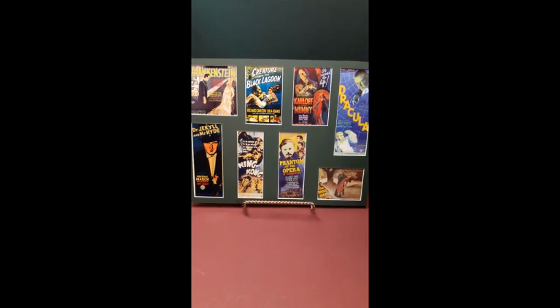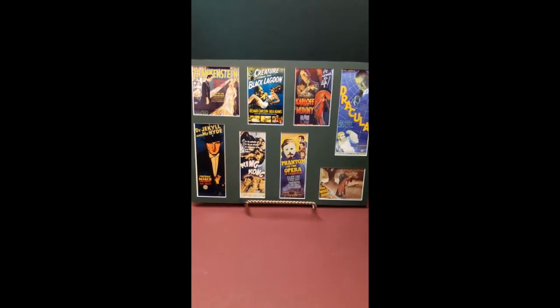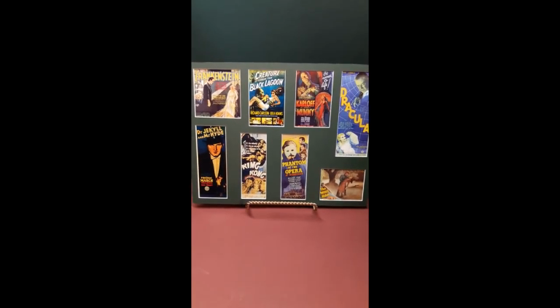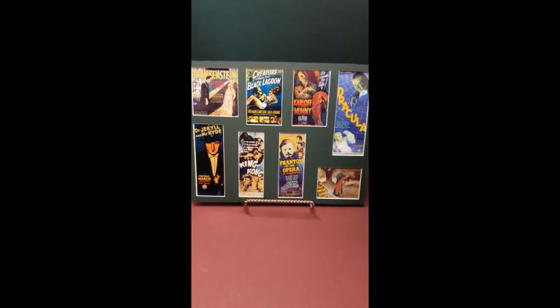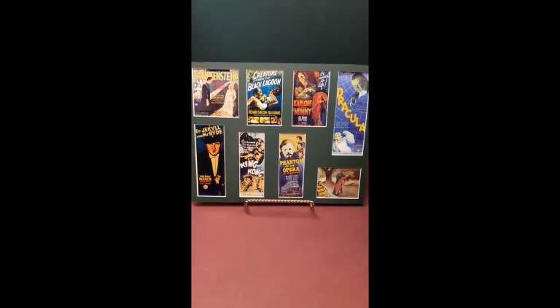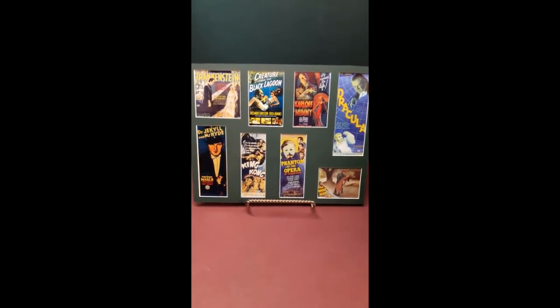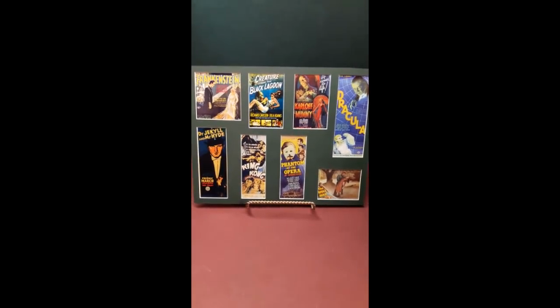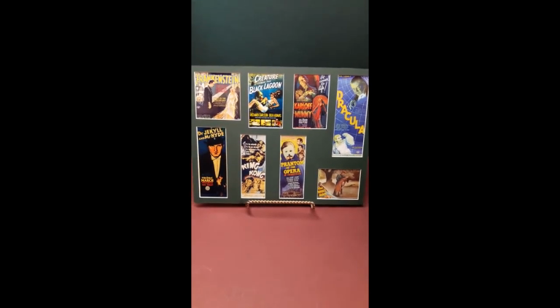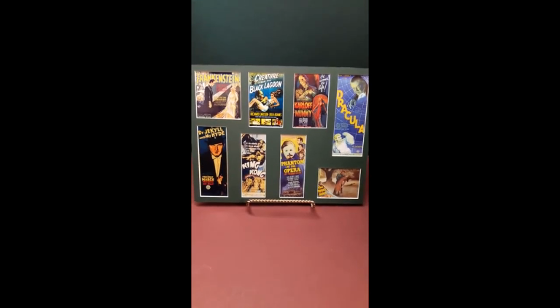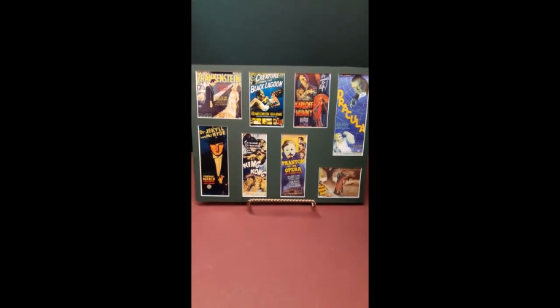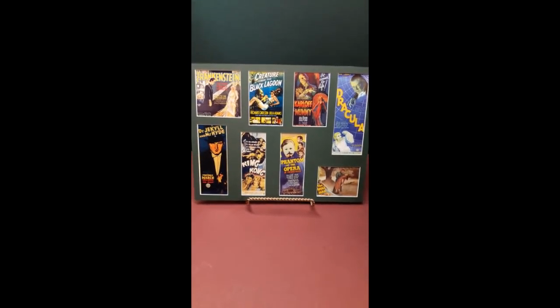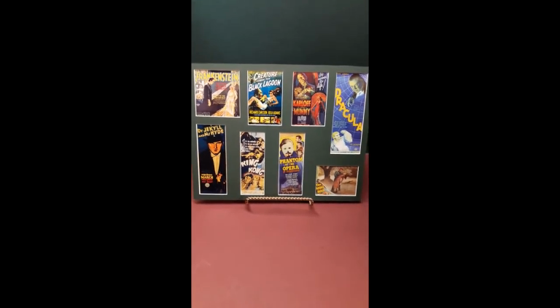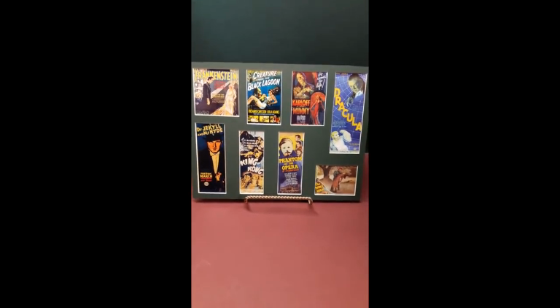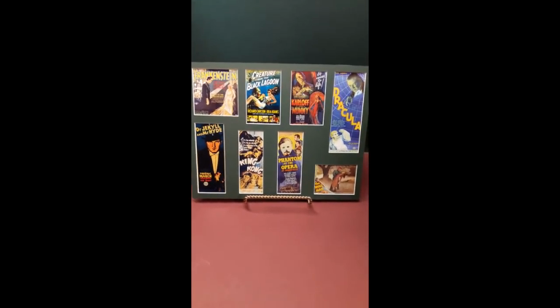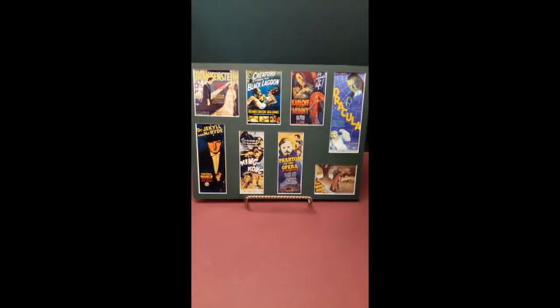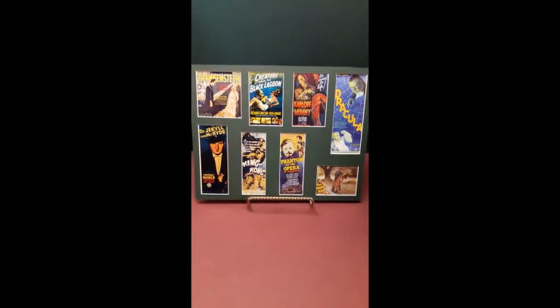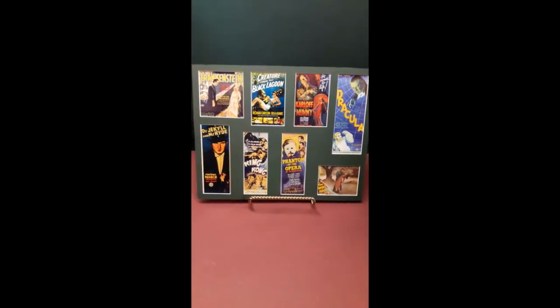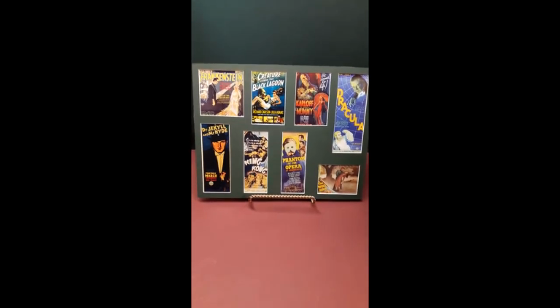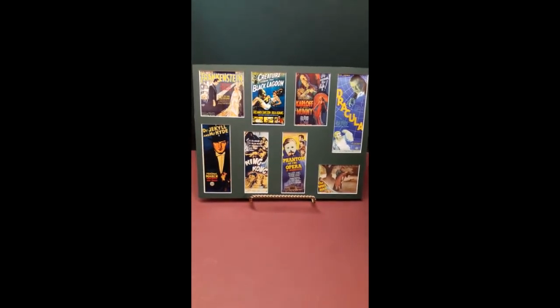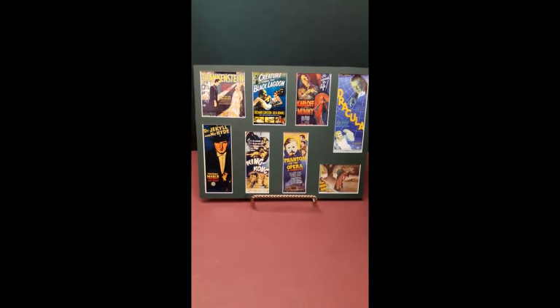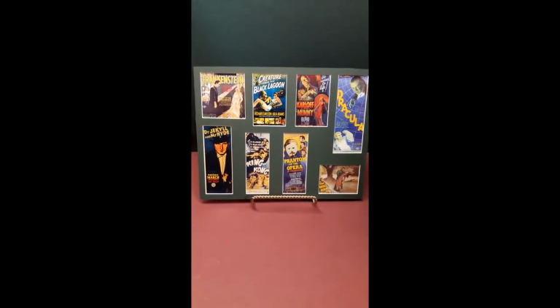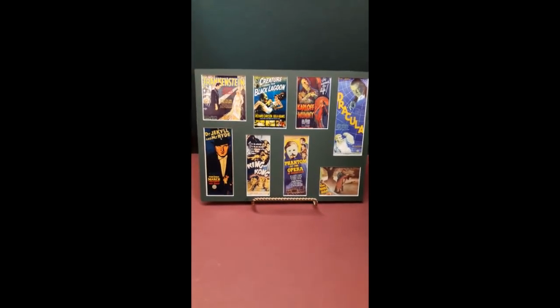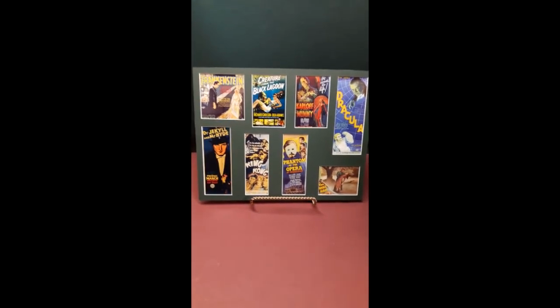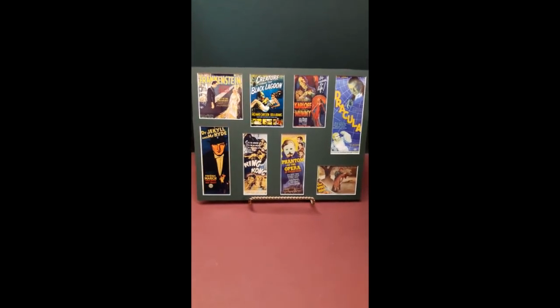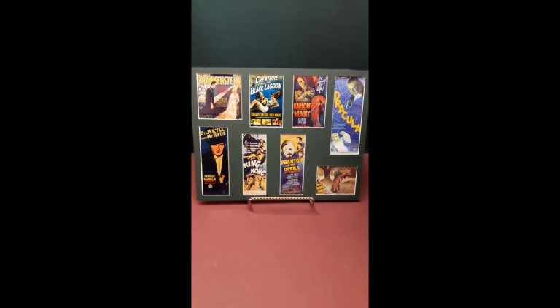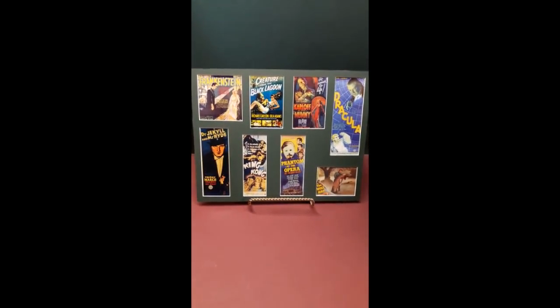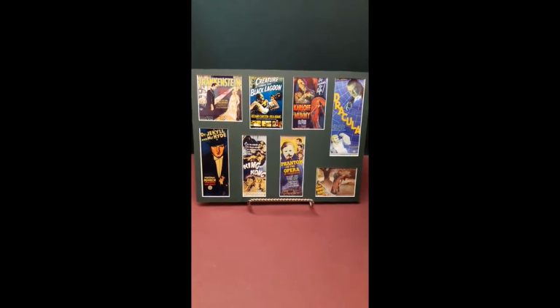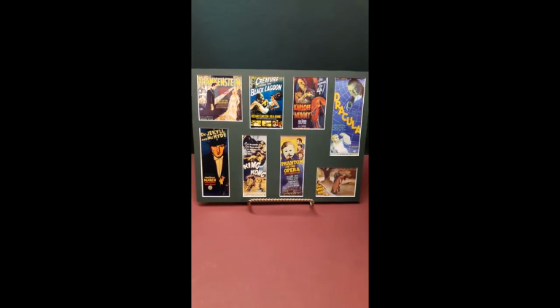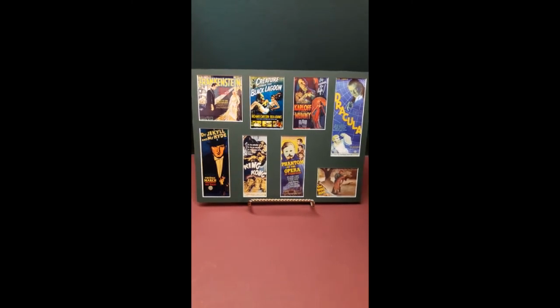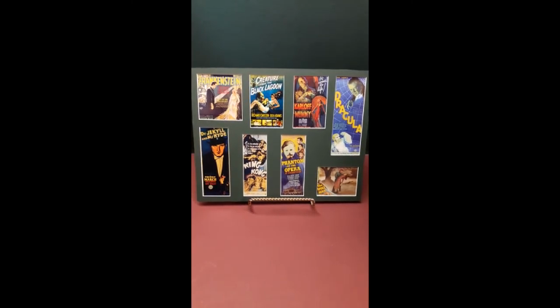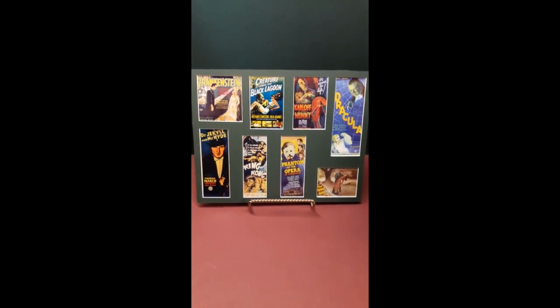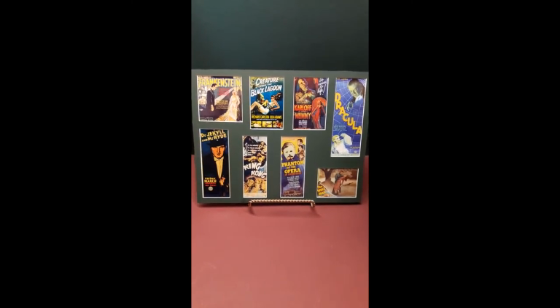Classic Horror No. 1 is available on eBay from Nostalgic Art Studios.